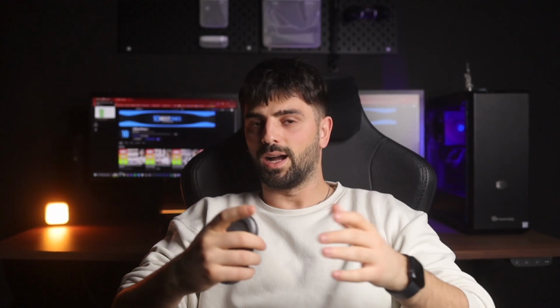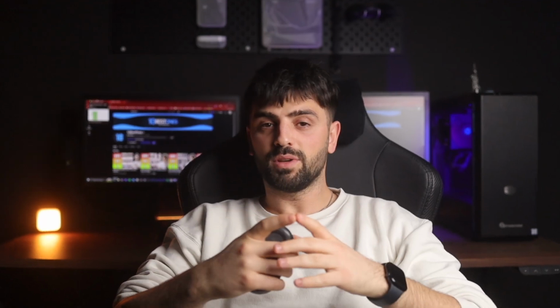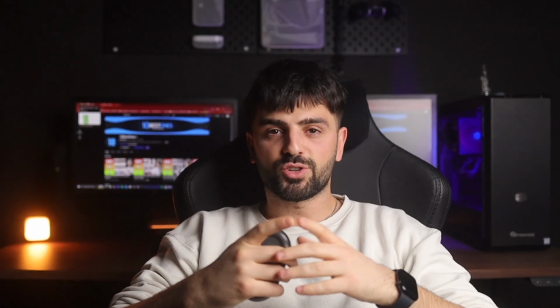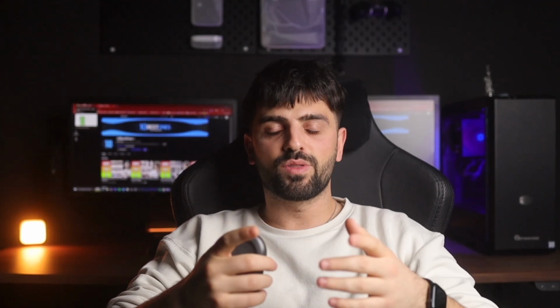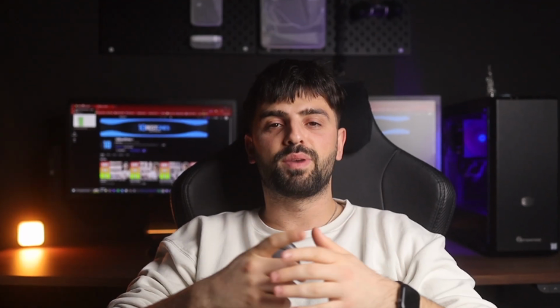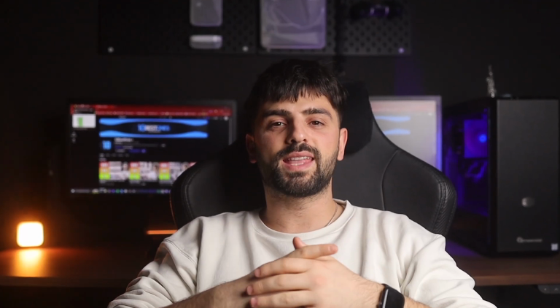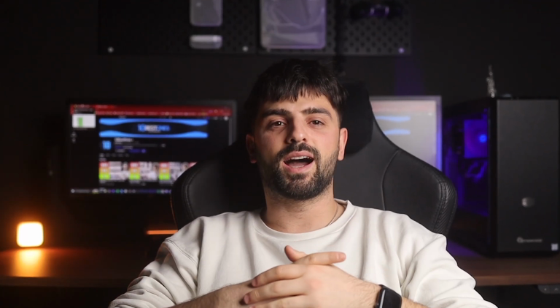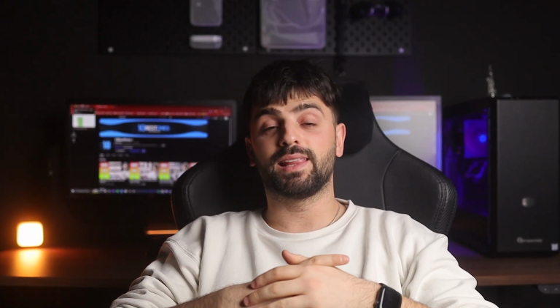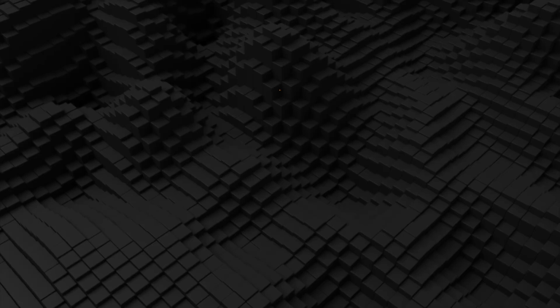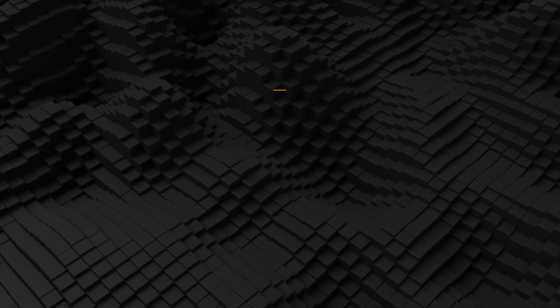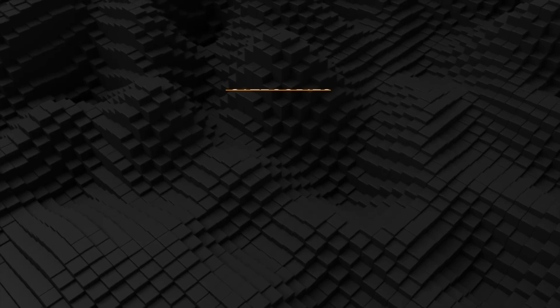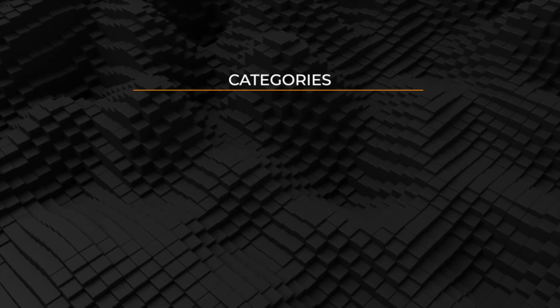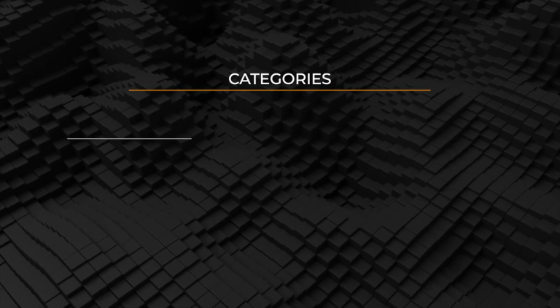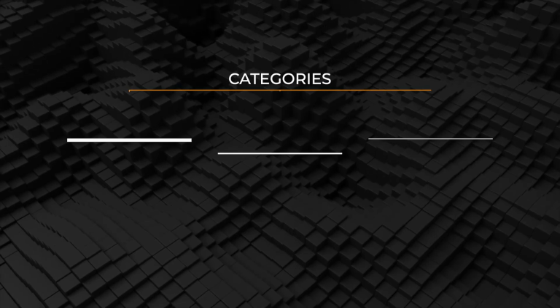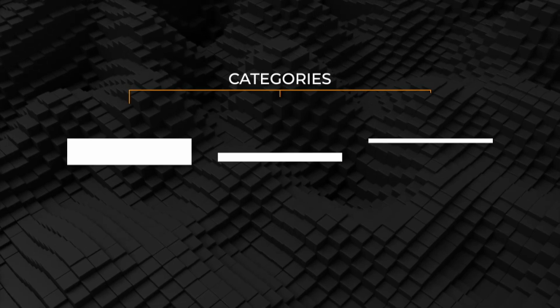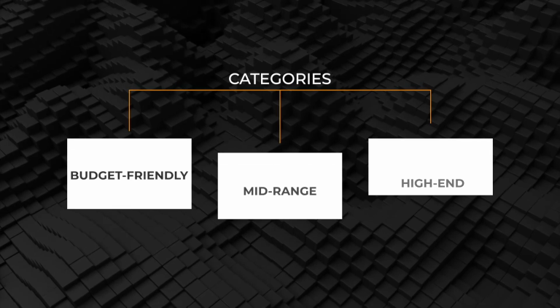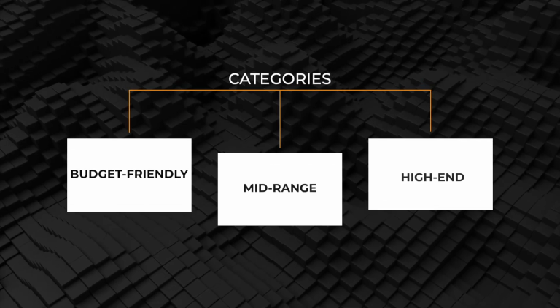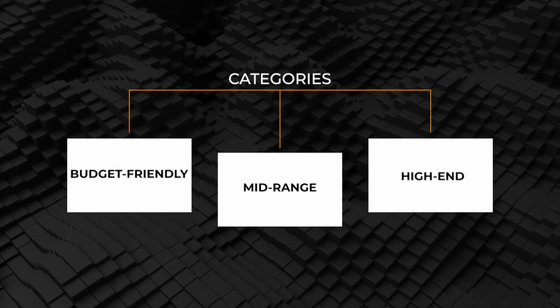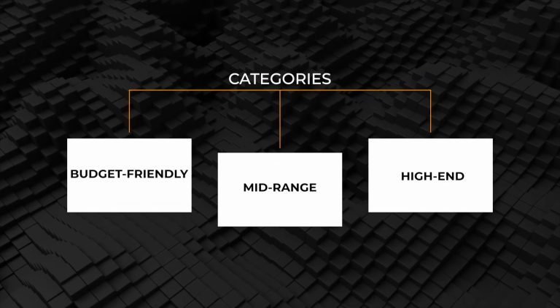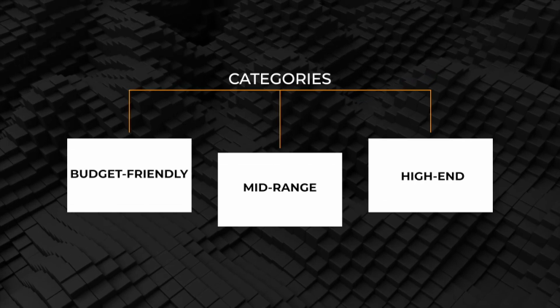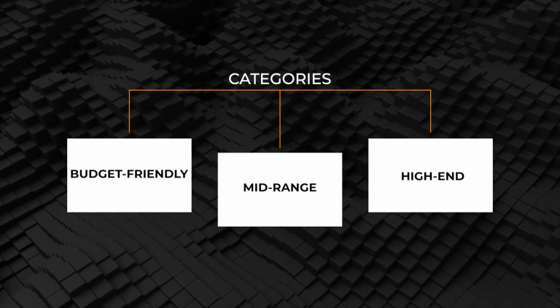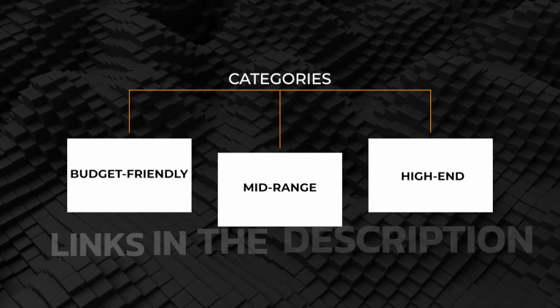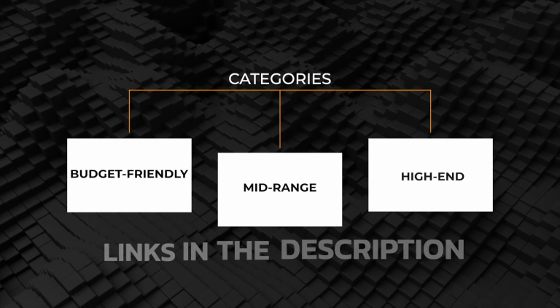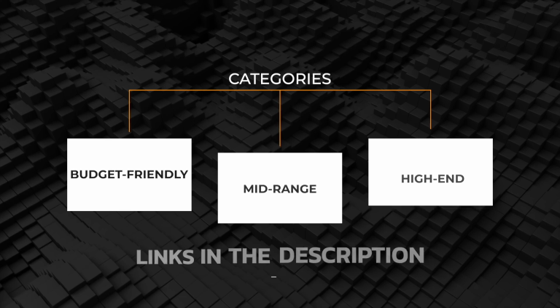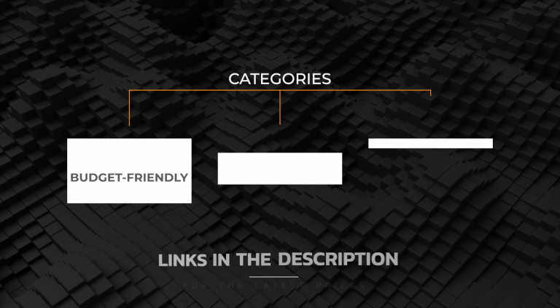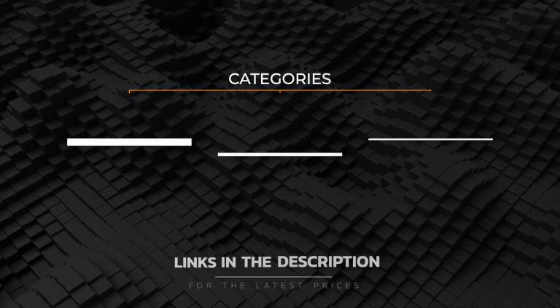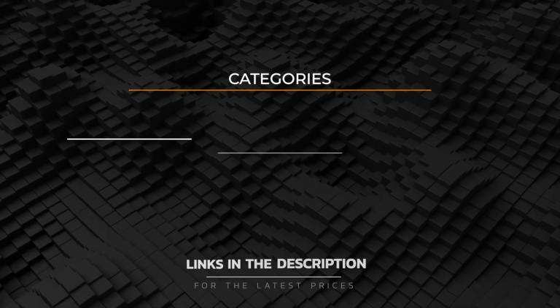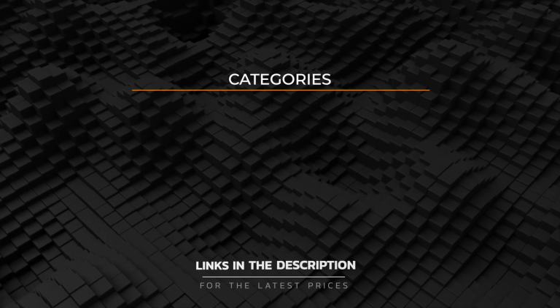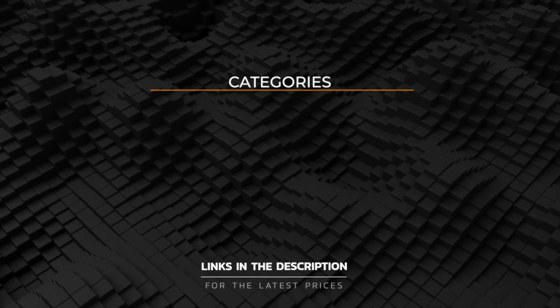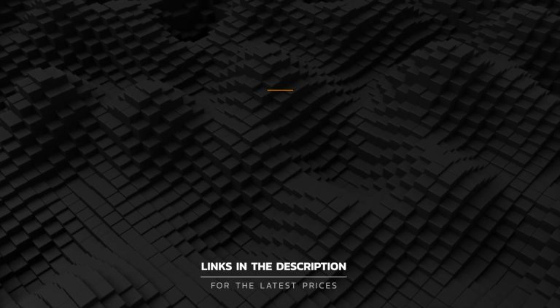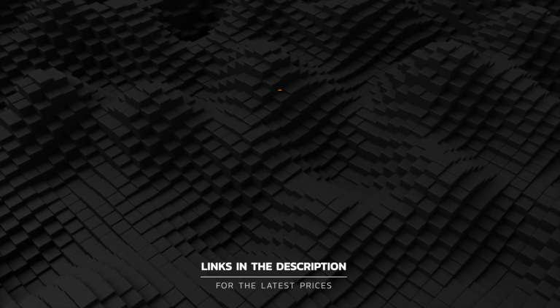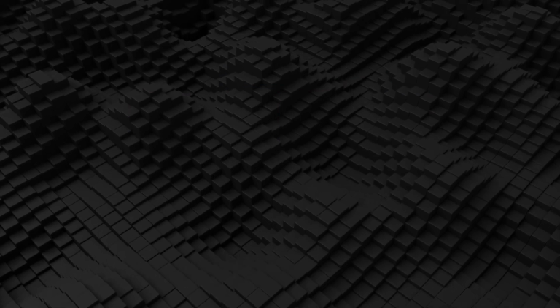I'm going to show you the best AI laptops you can get at every price range. No matter your budget, I will help you find the best pick for your needs. Let's go.